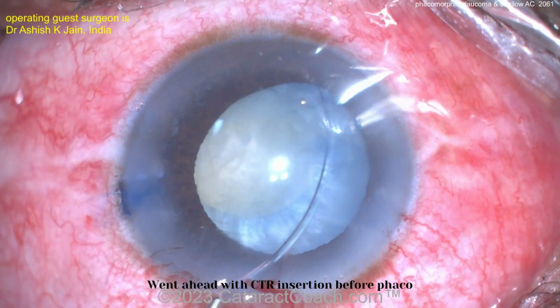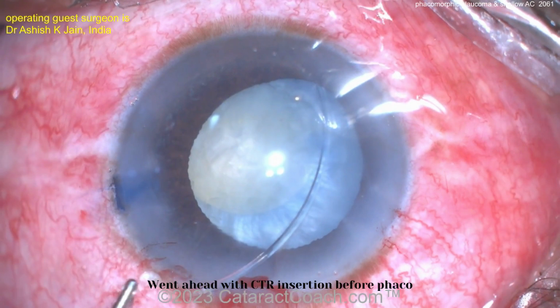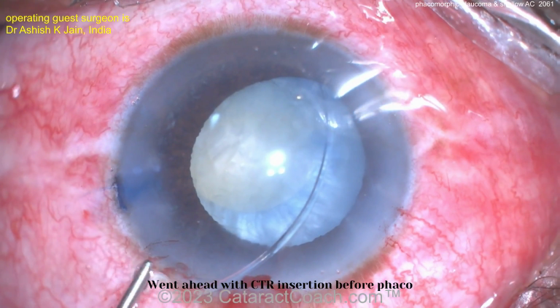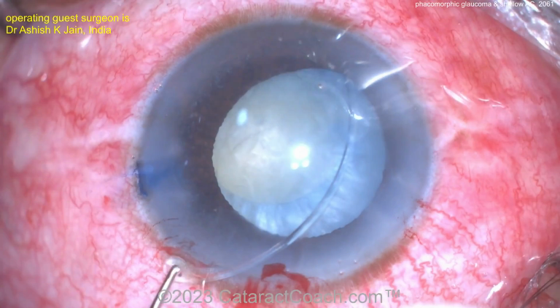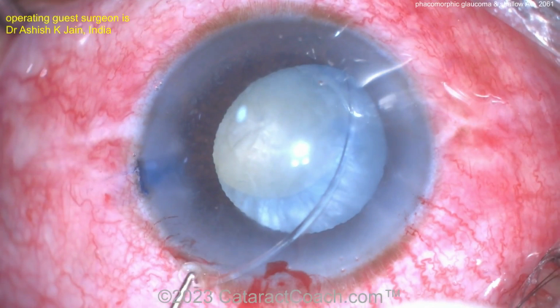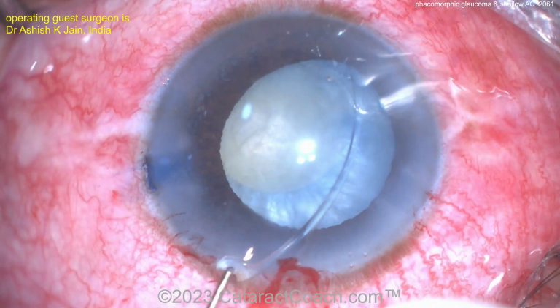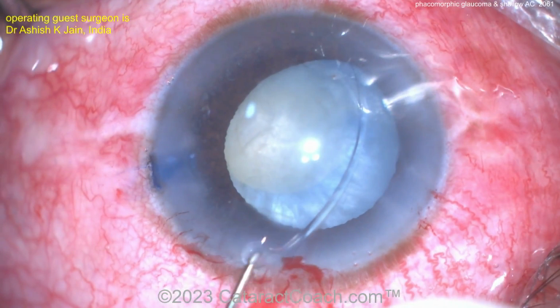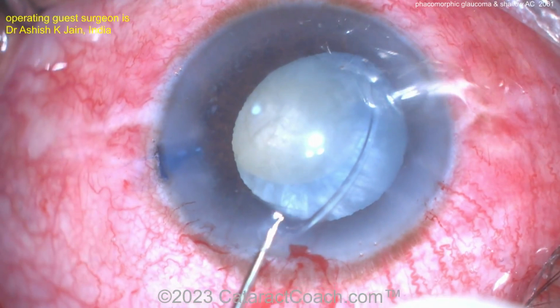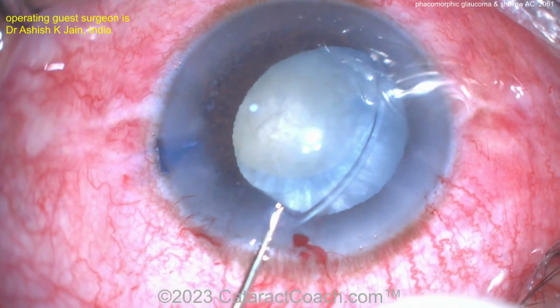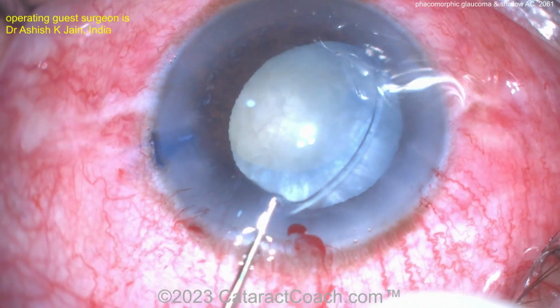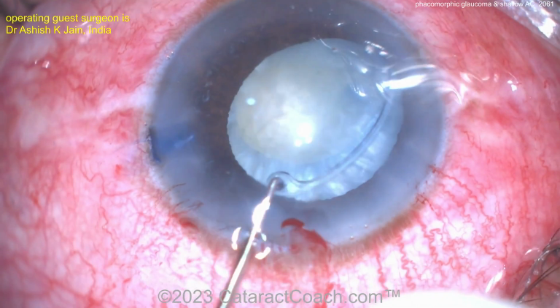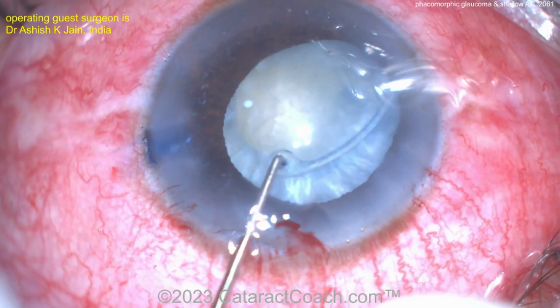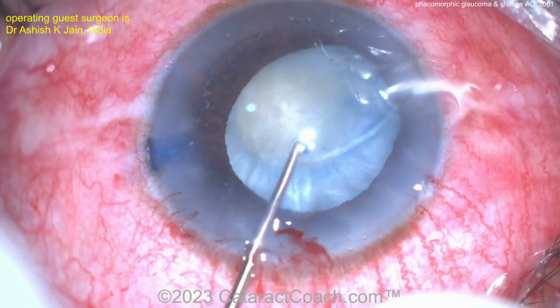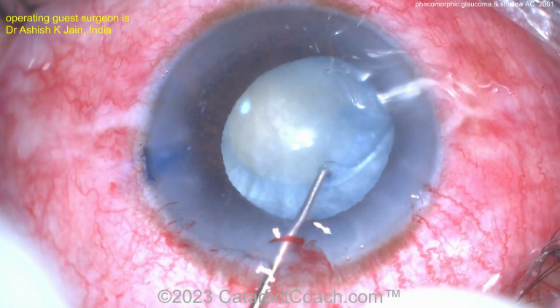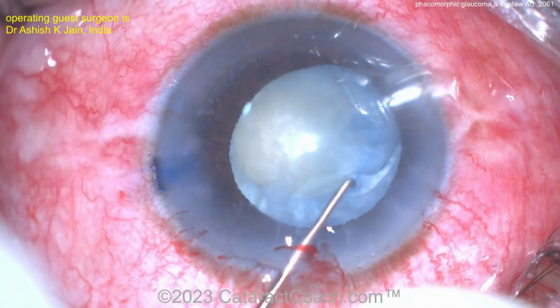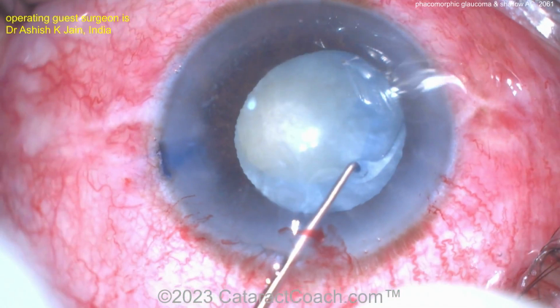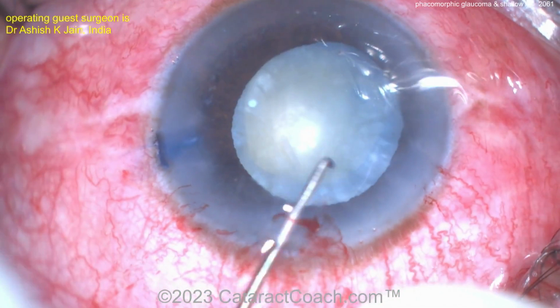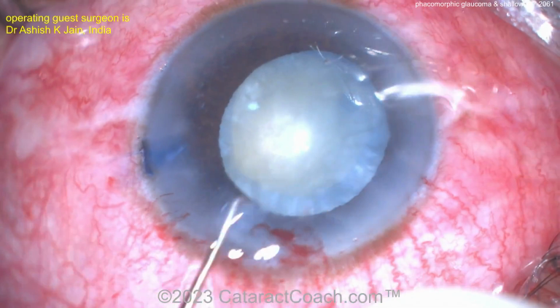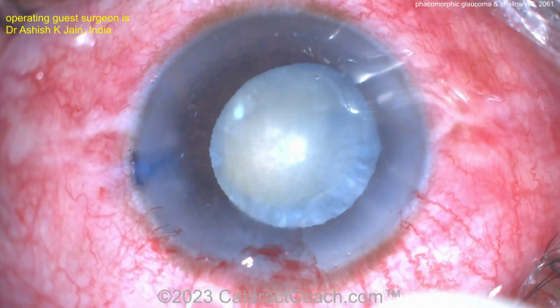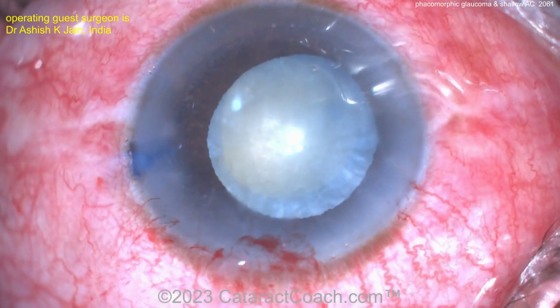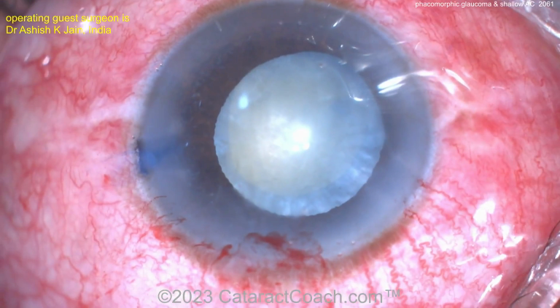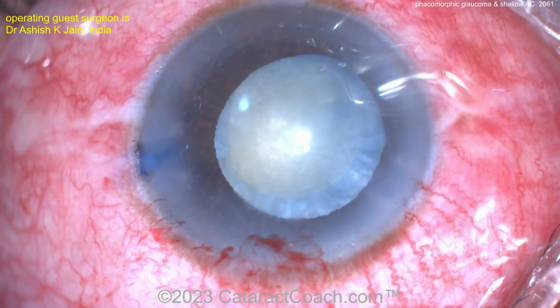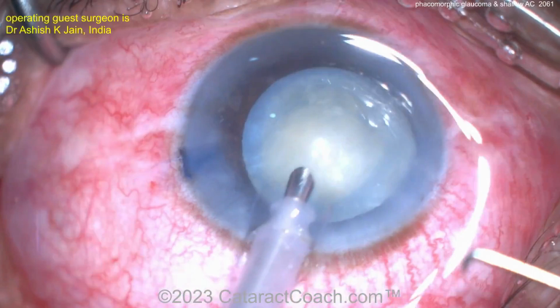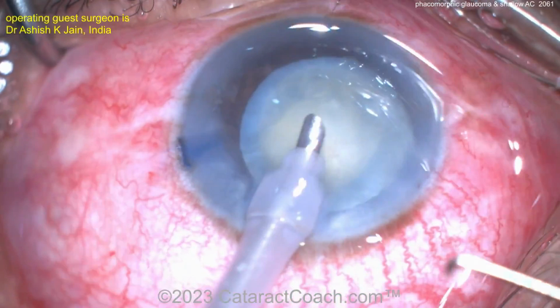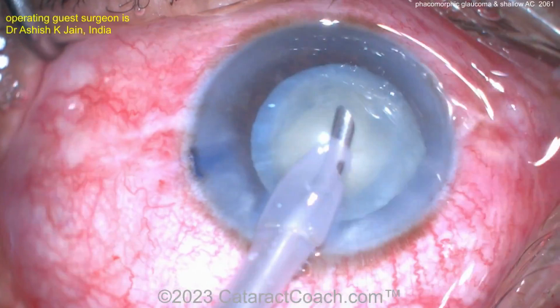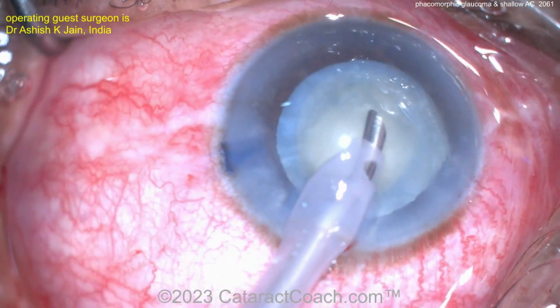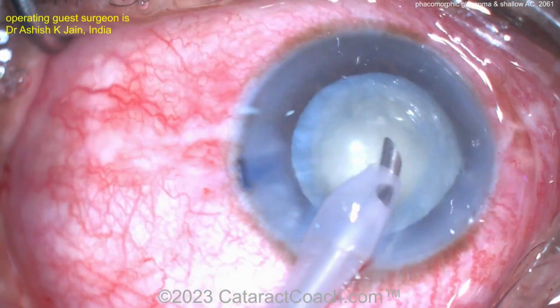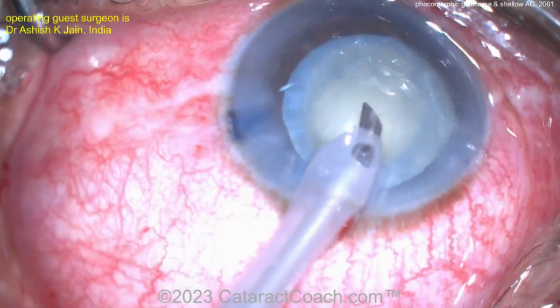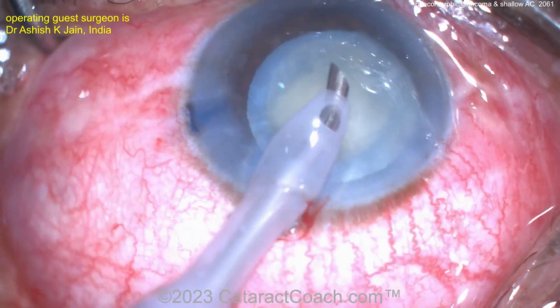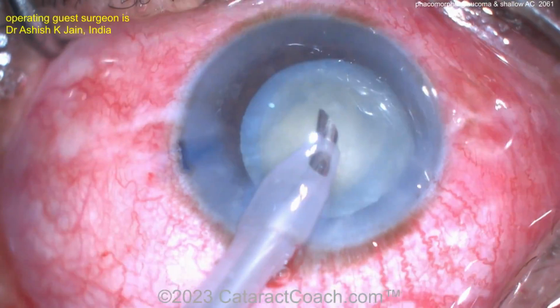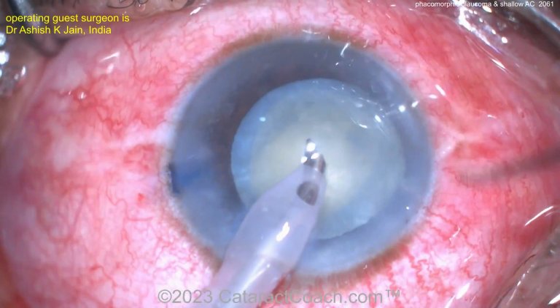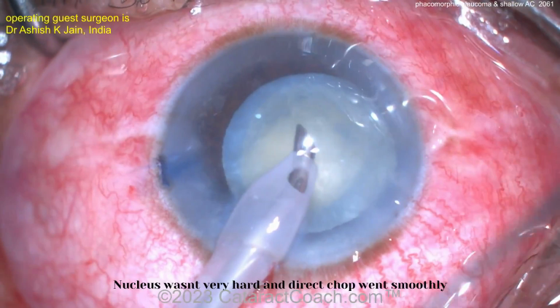But look how much the rhexis moves — look at the position of the rhexis now. Wowza. So now we've got a CTR in.